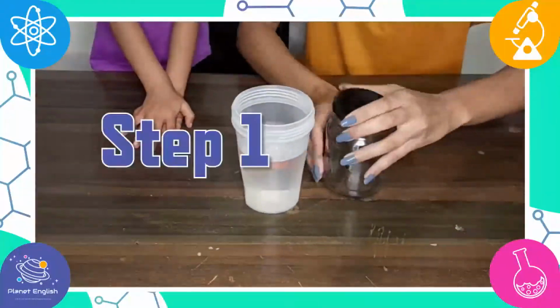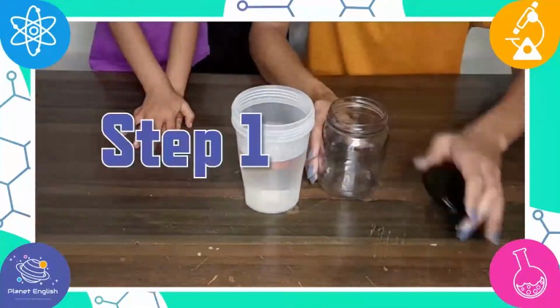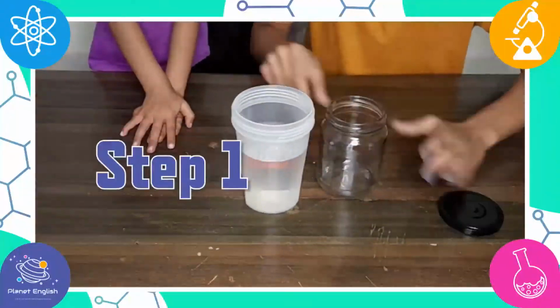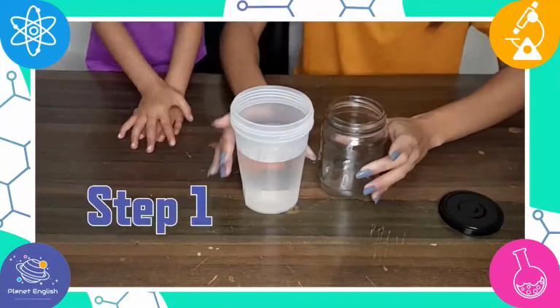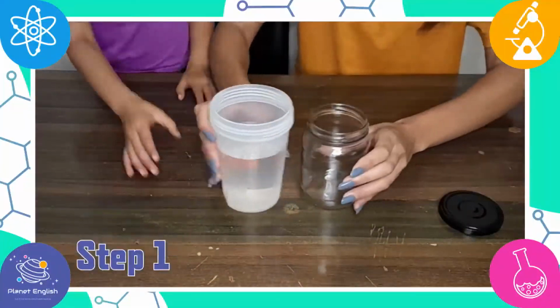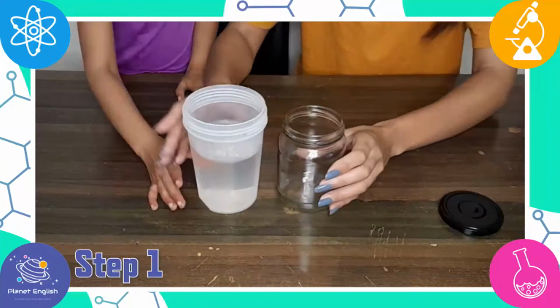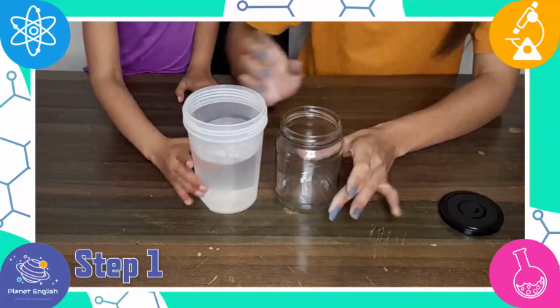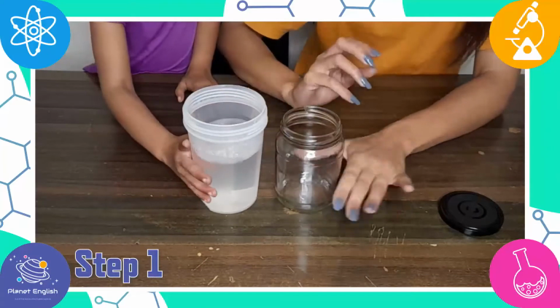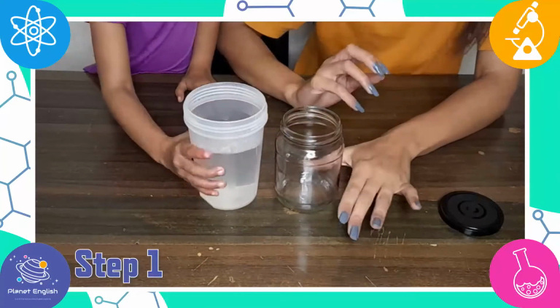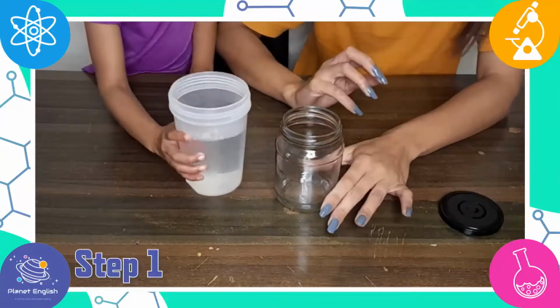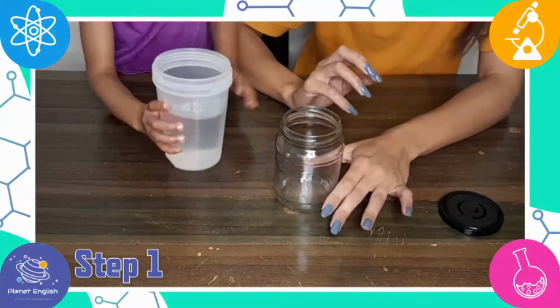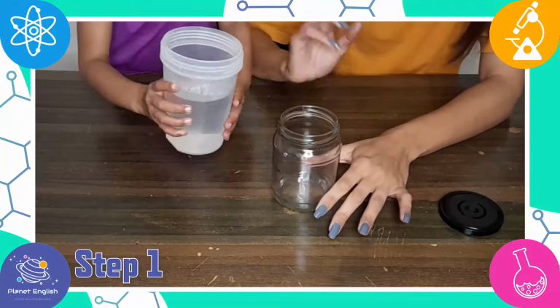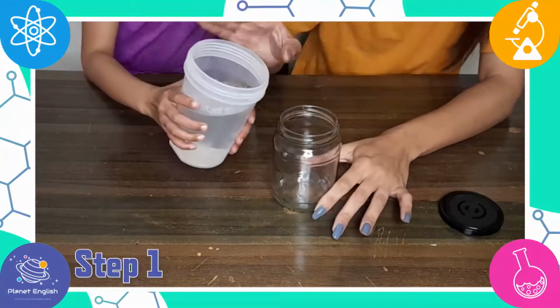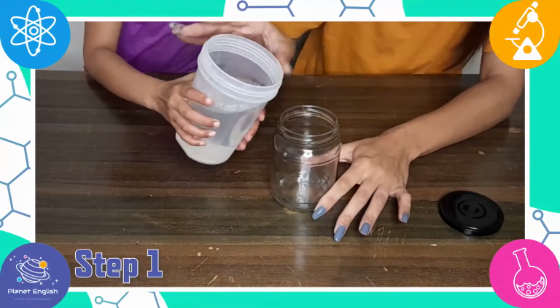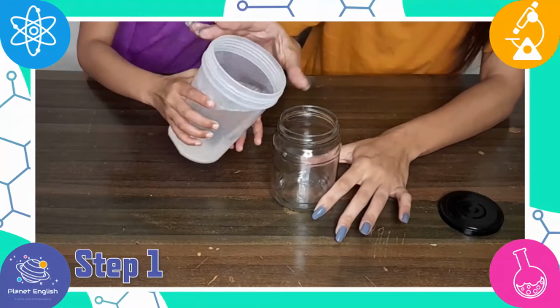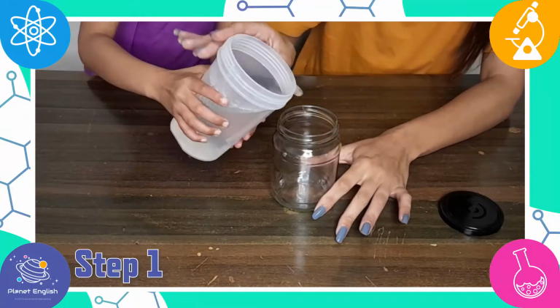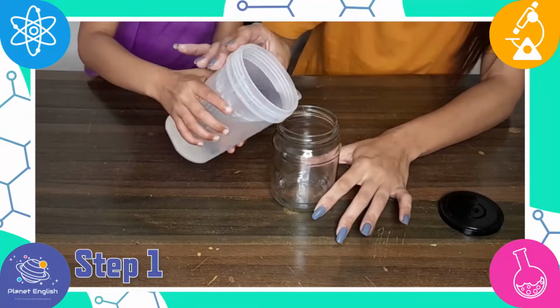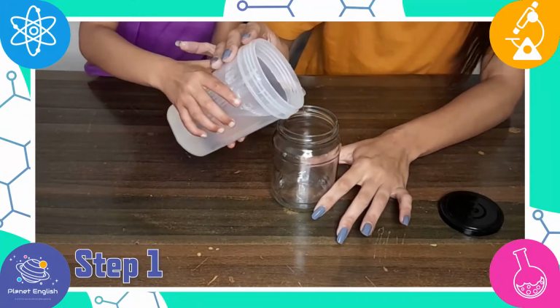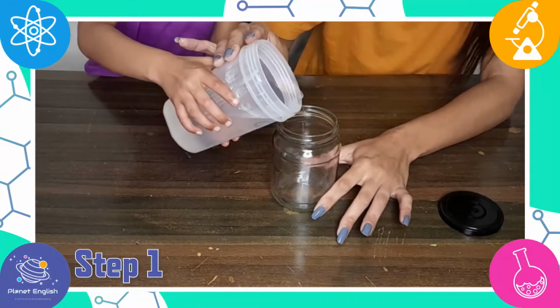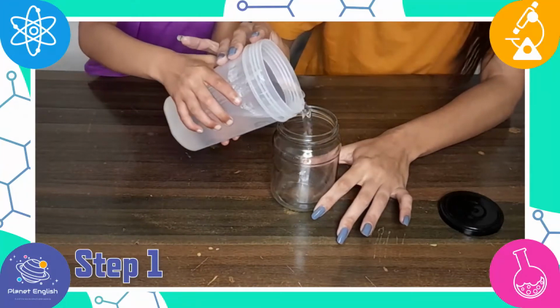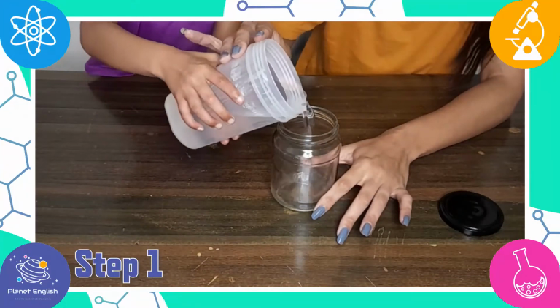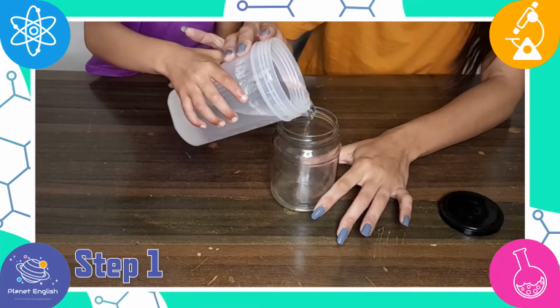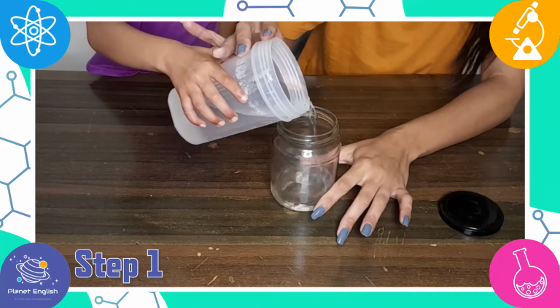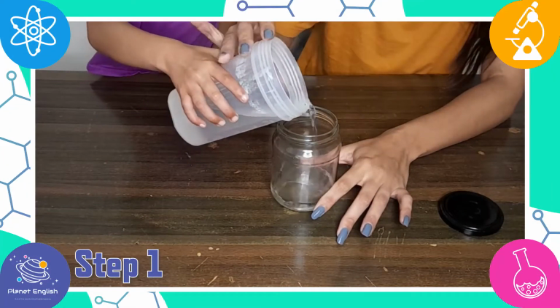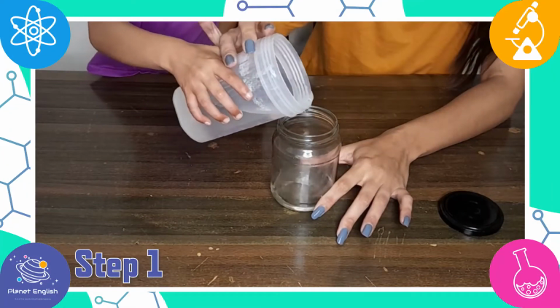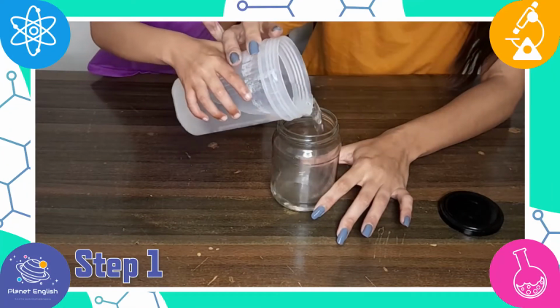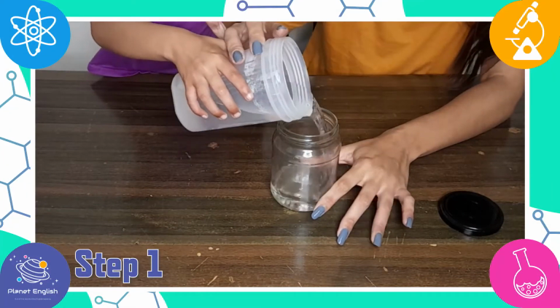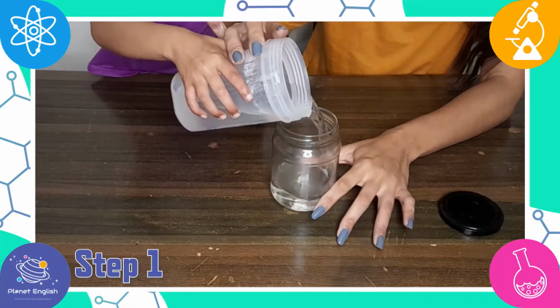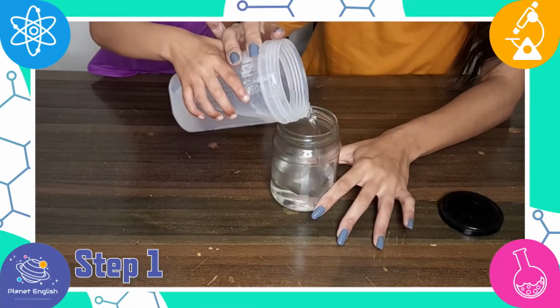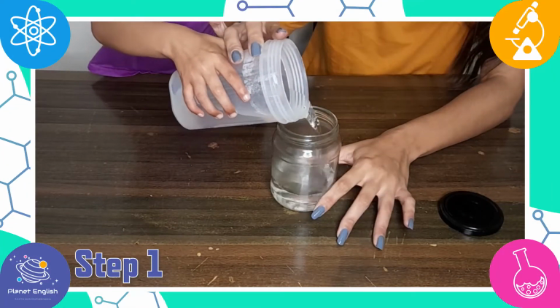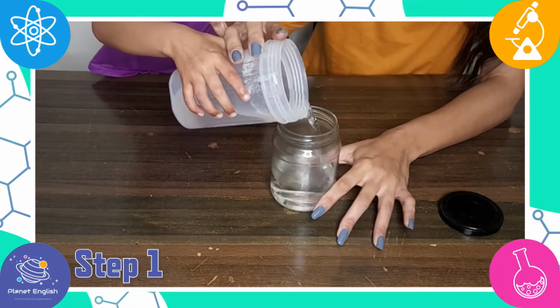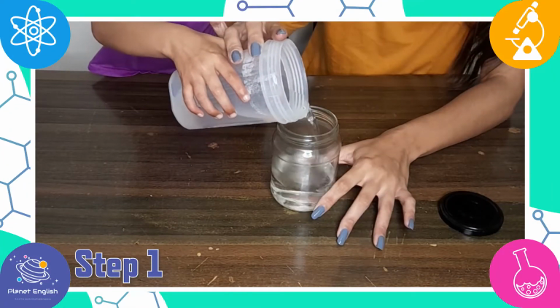Step 1. Fill your jar three quarters of the way full with some warm water.